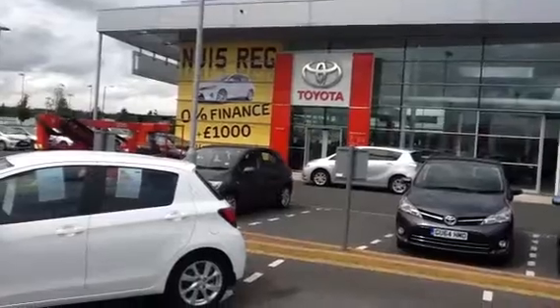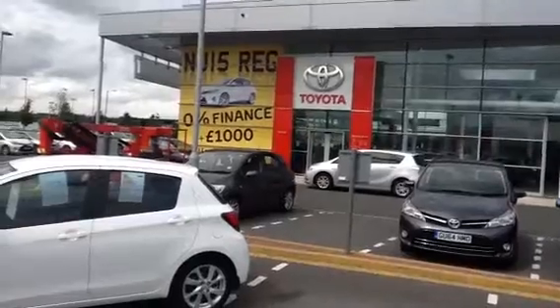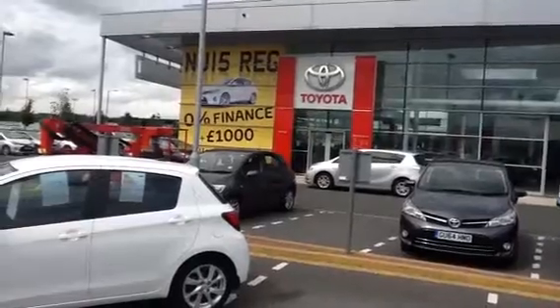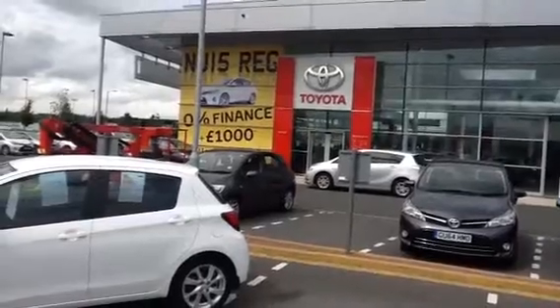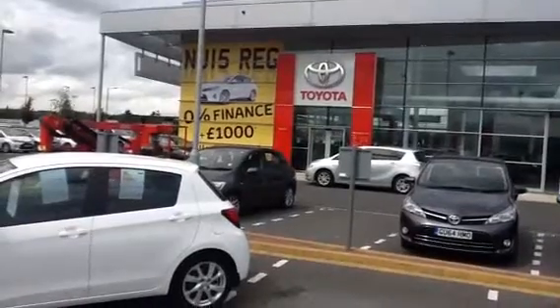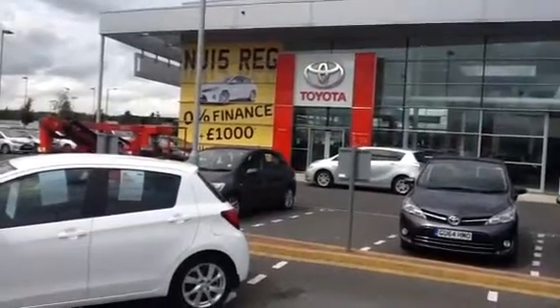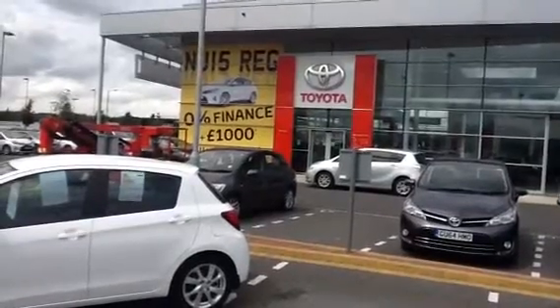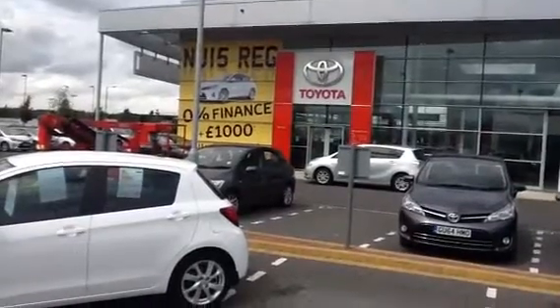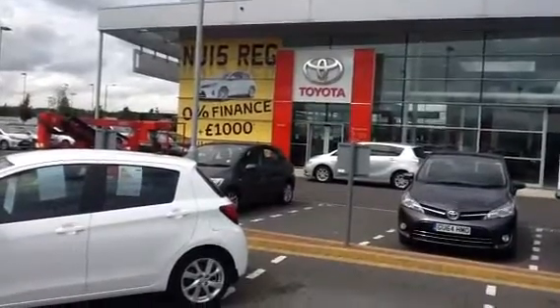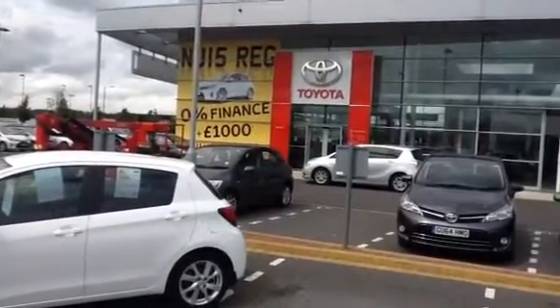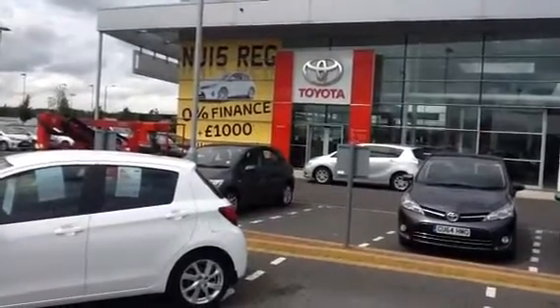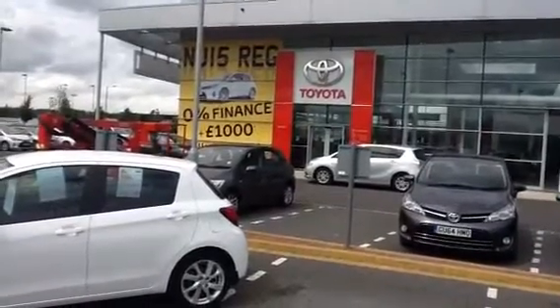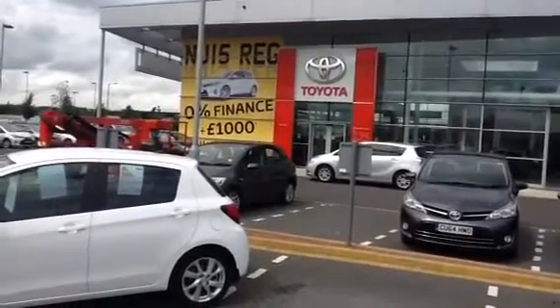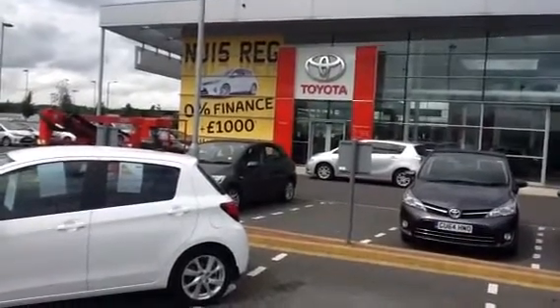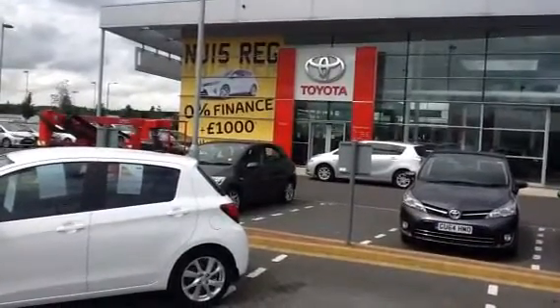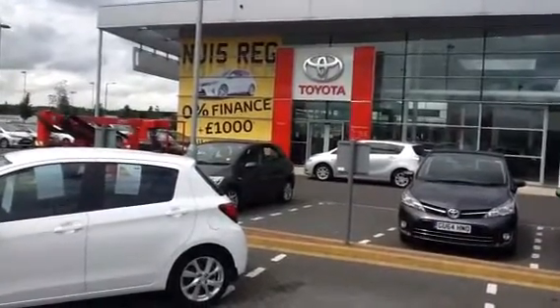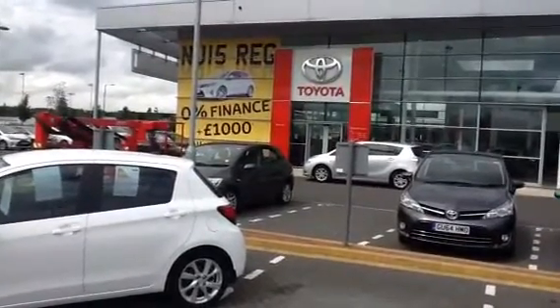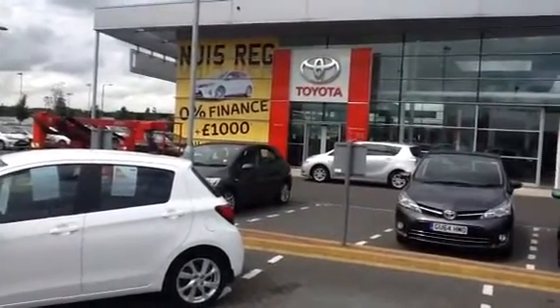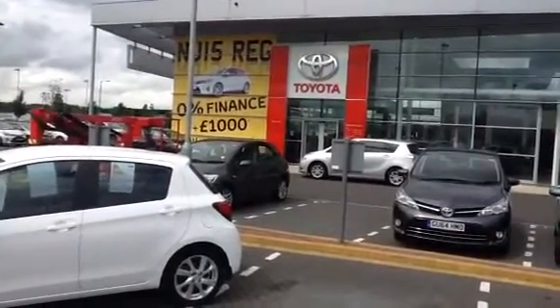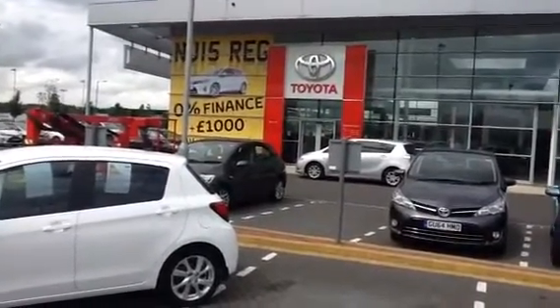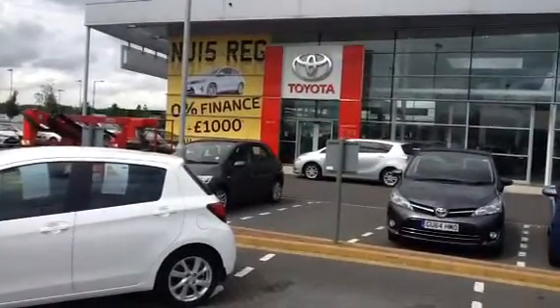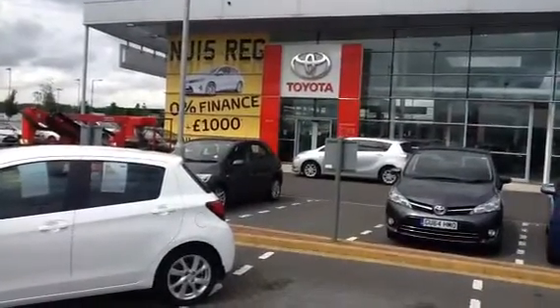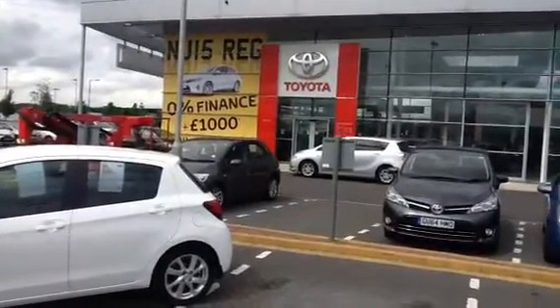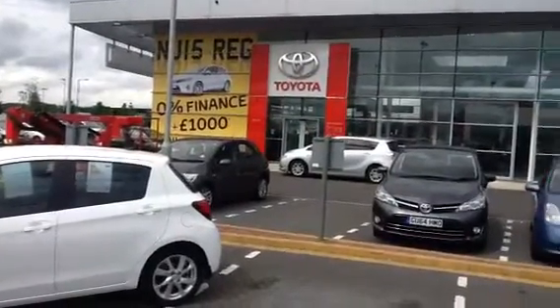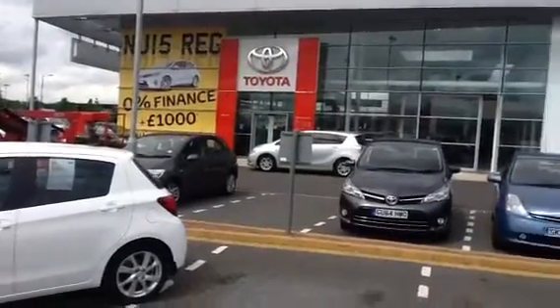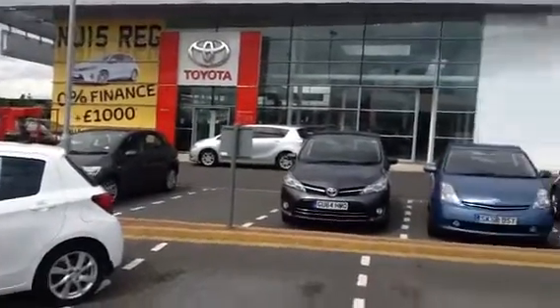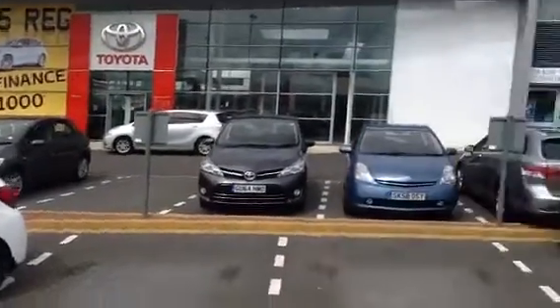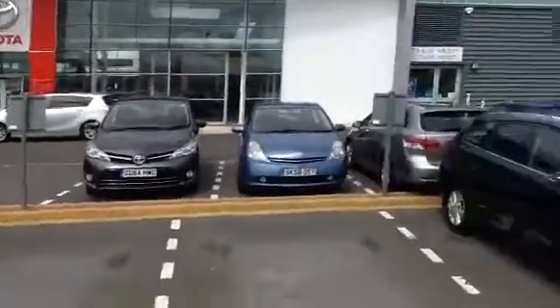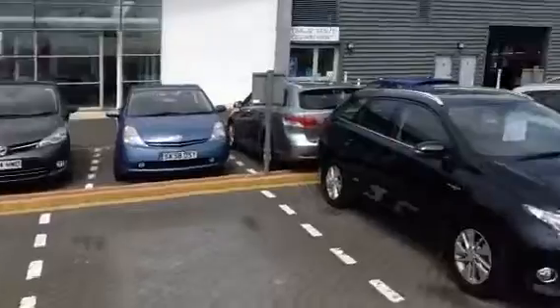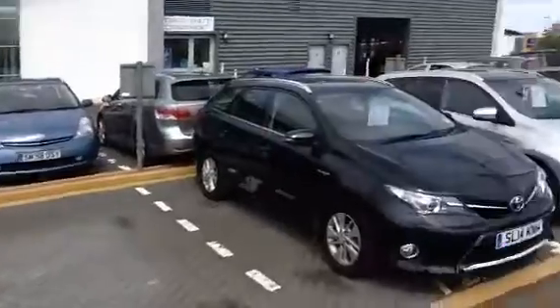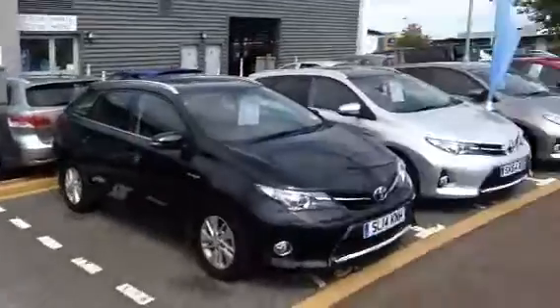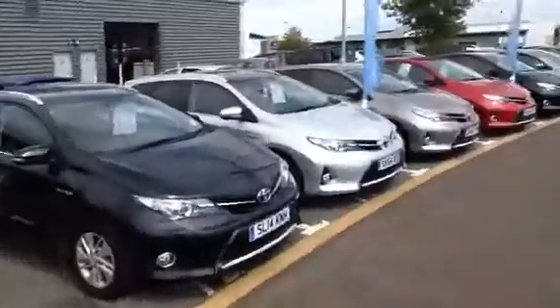Hi John, it's Gordon from Western Toyota at Newbridge, a Toyota garage just outside Edinburgh.